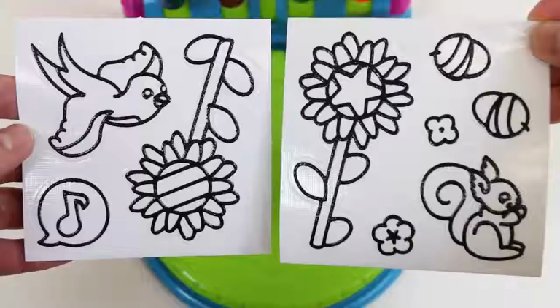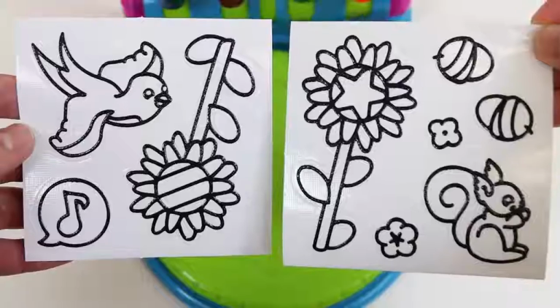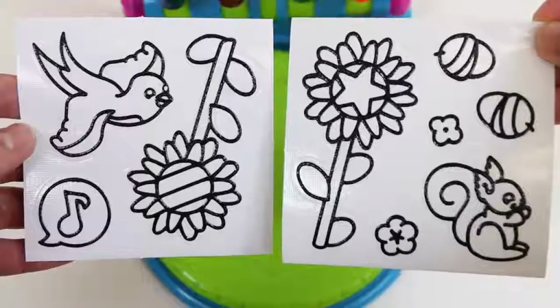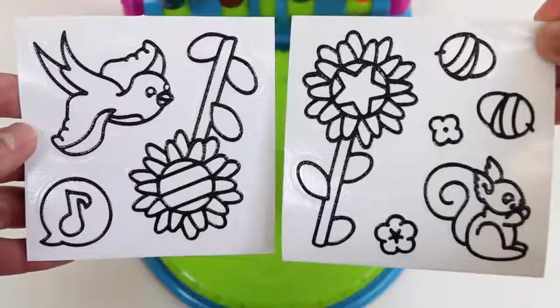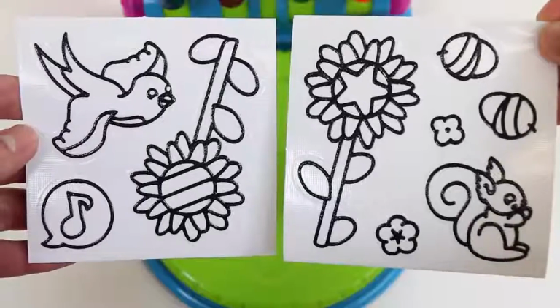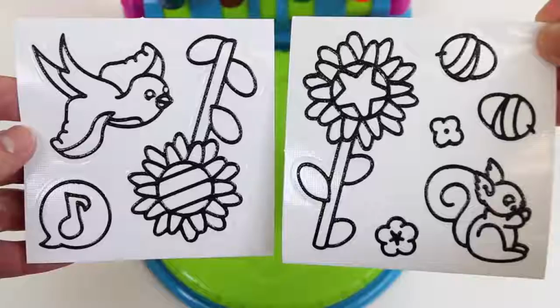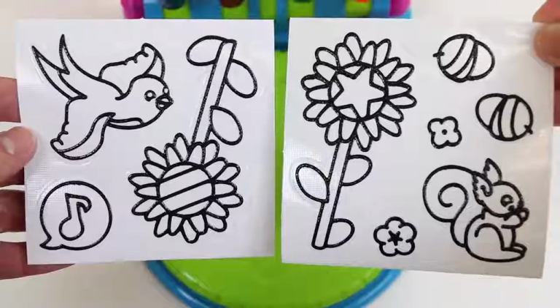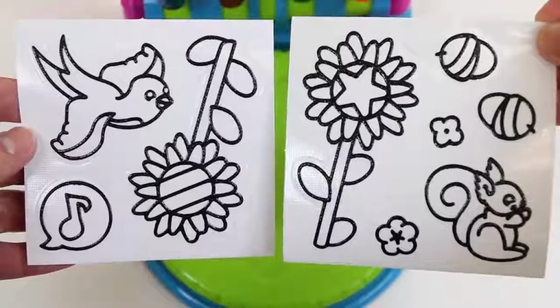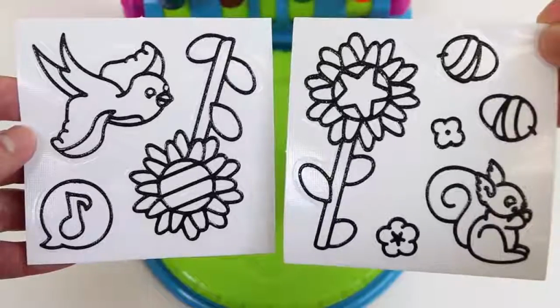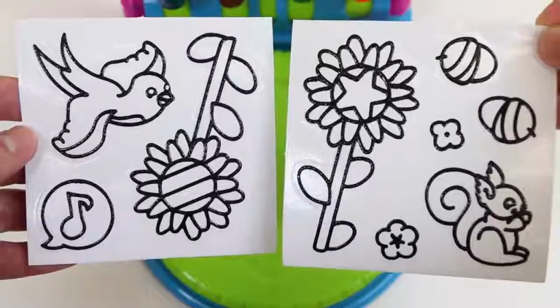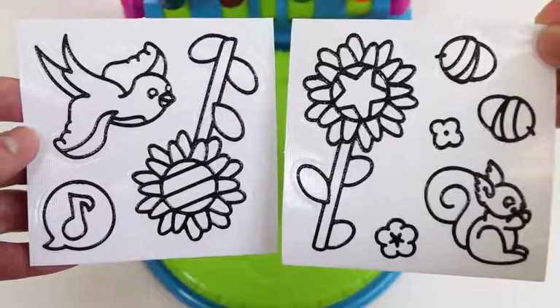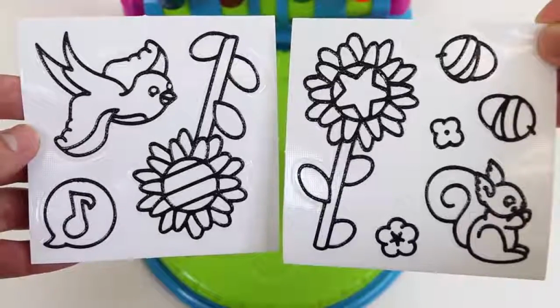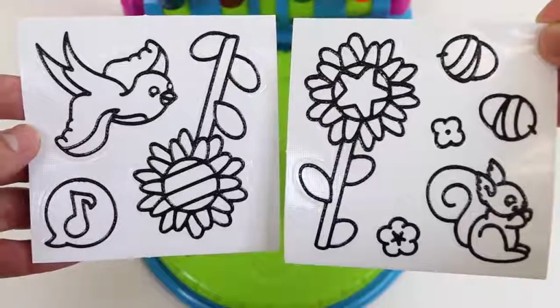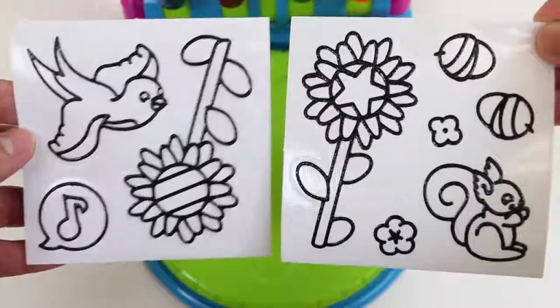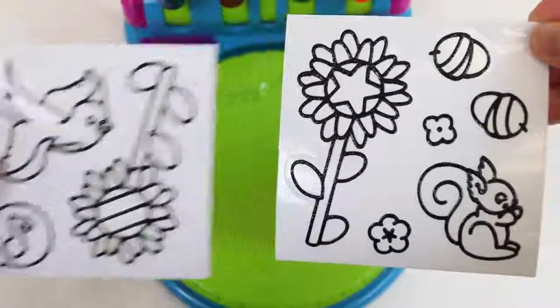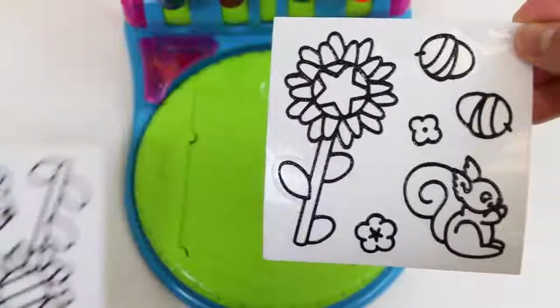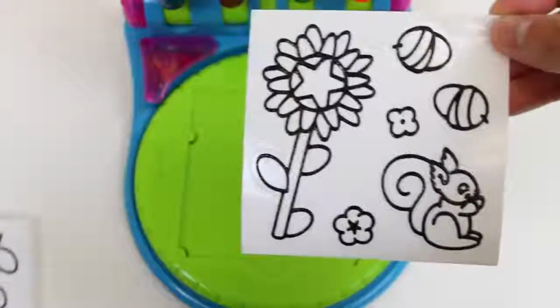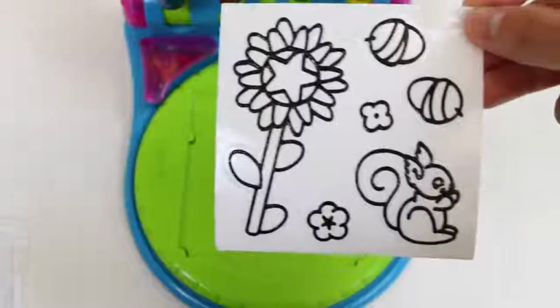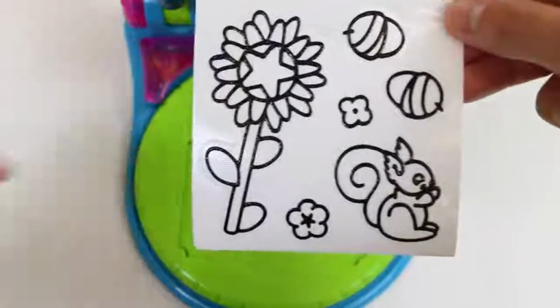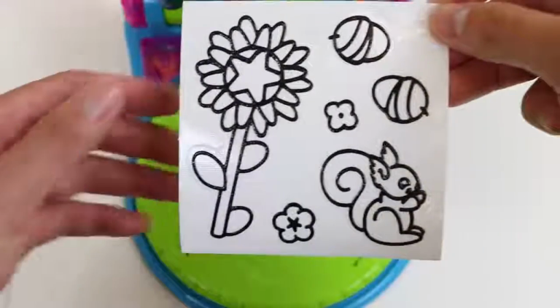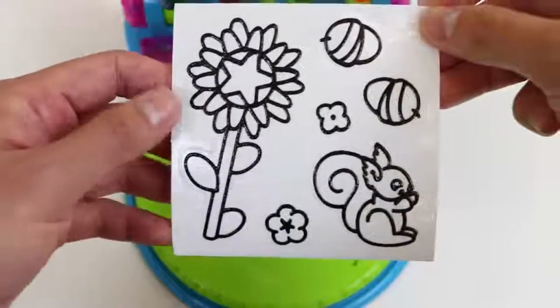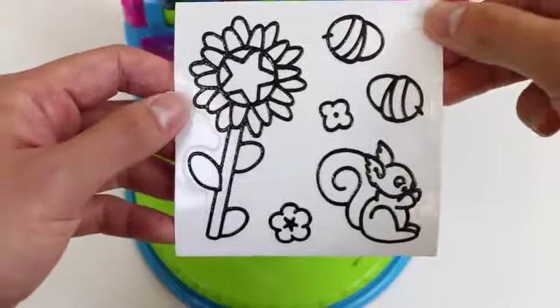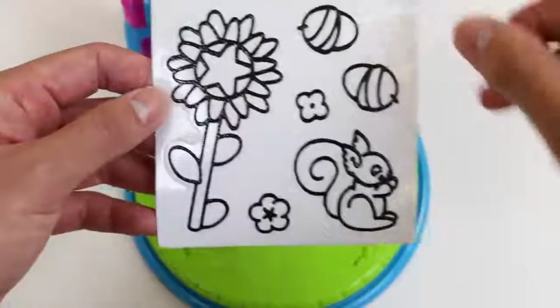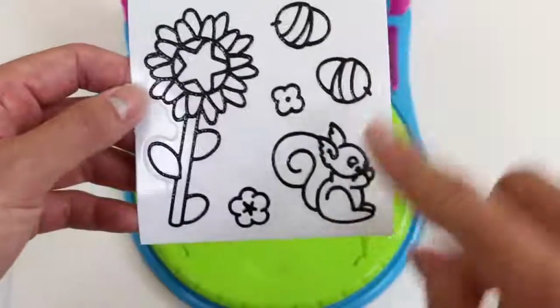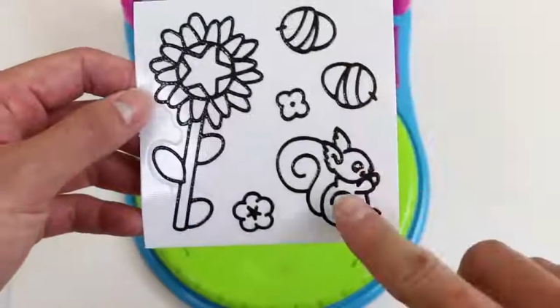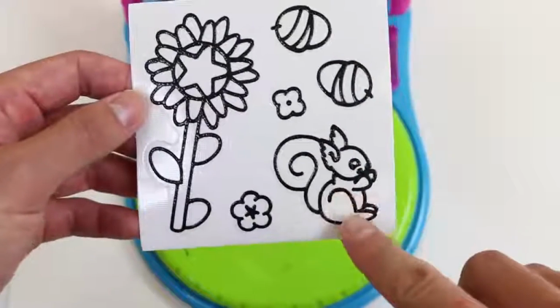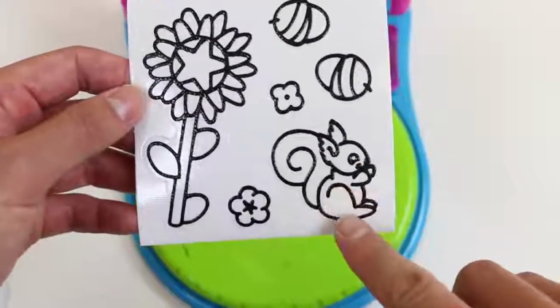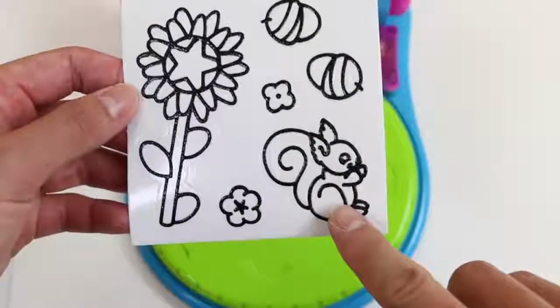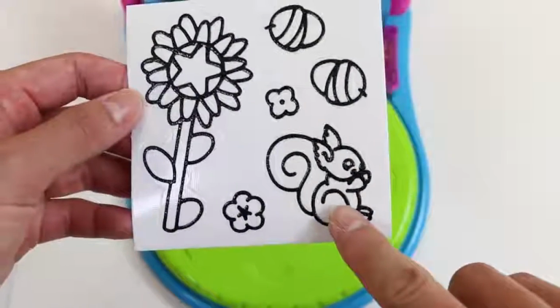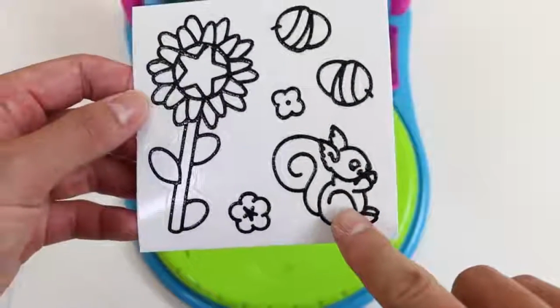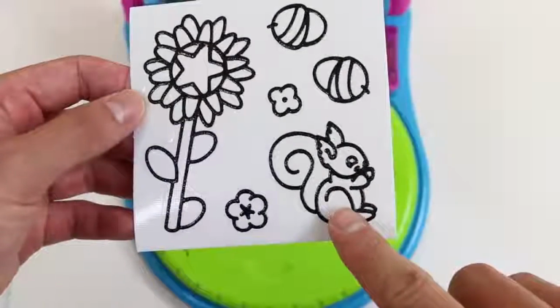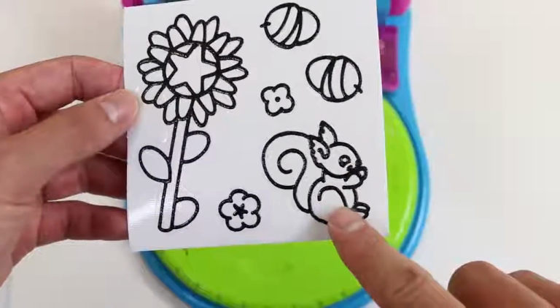Here are the two new templates that I wanted to show you! Today I'll do this one — look at this cute little squirrel!